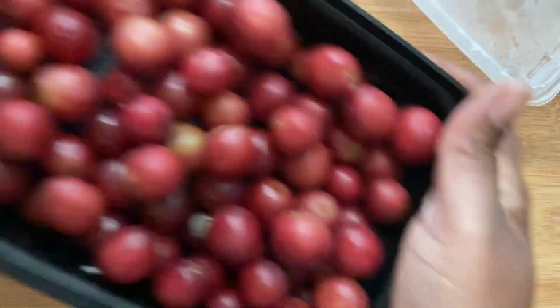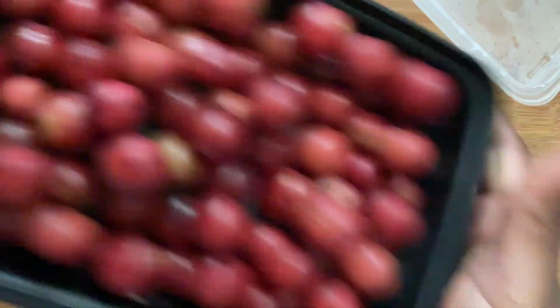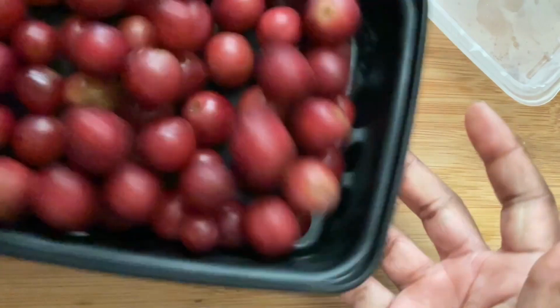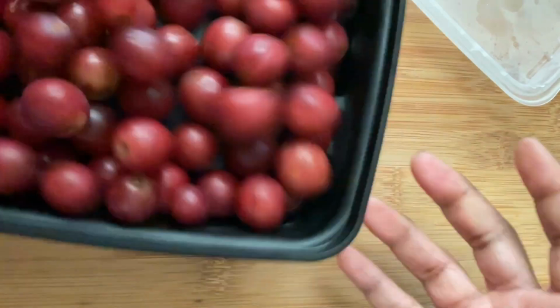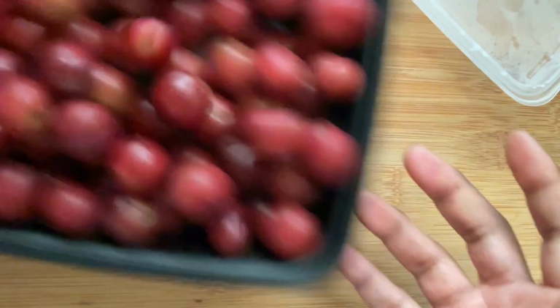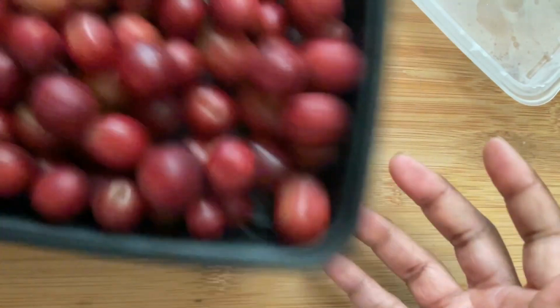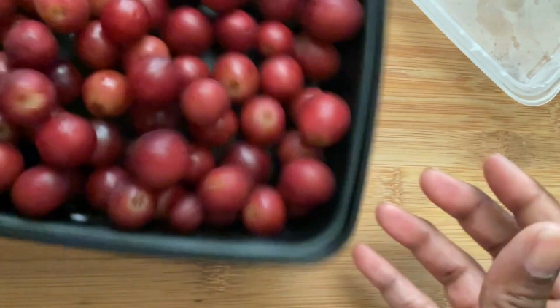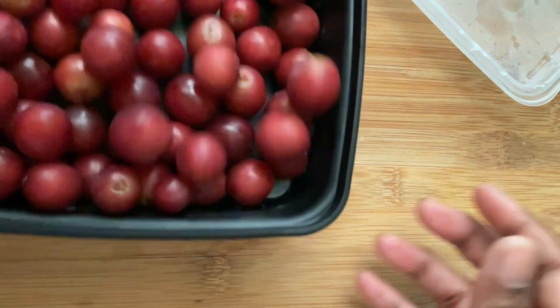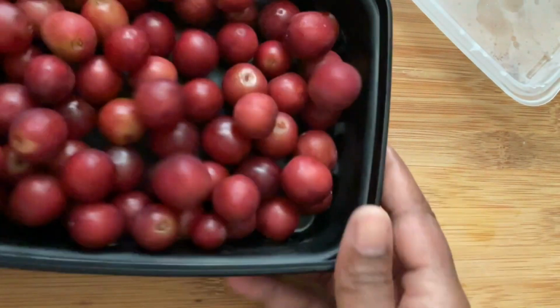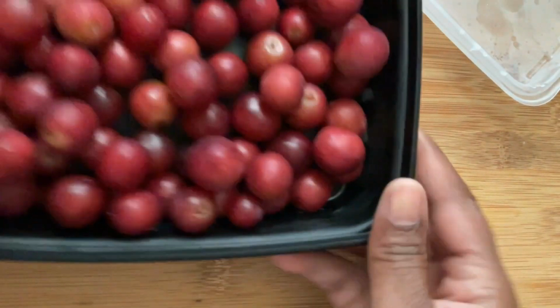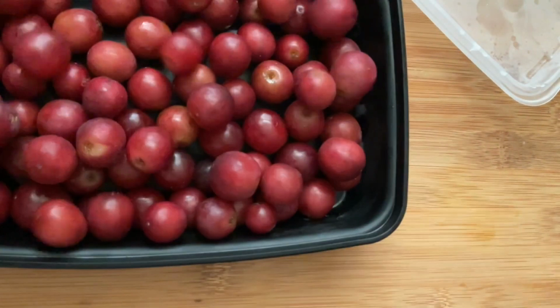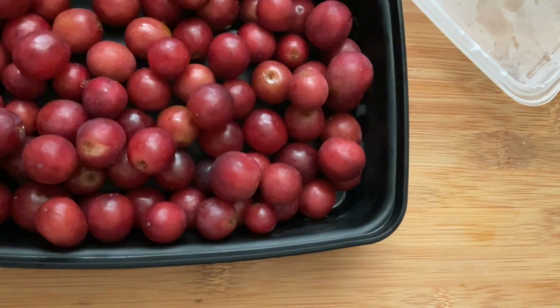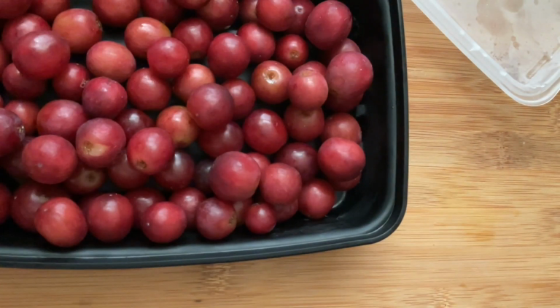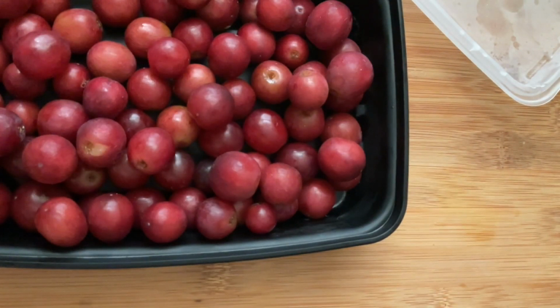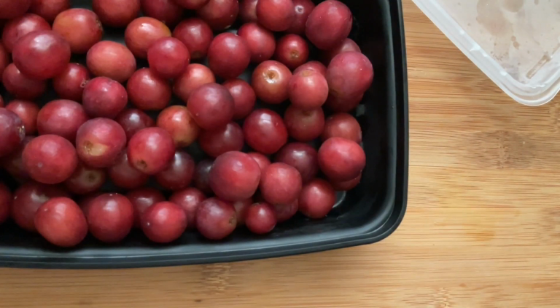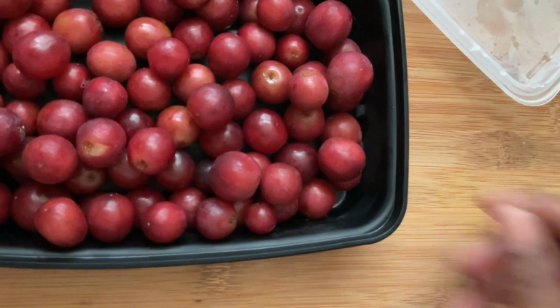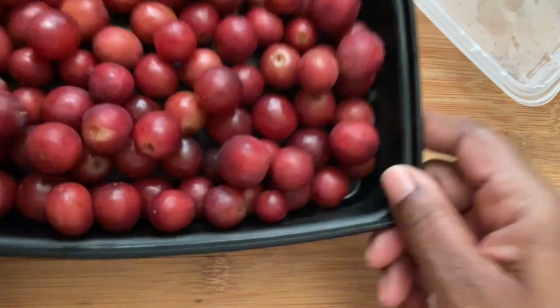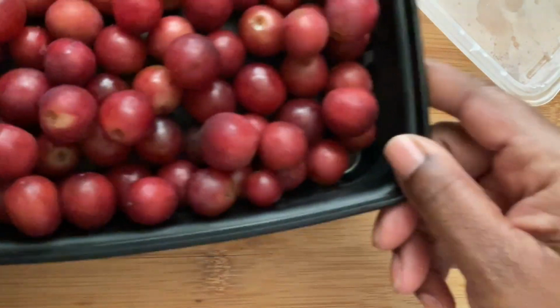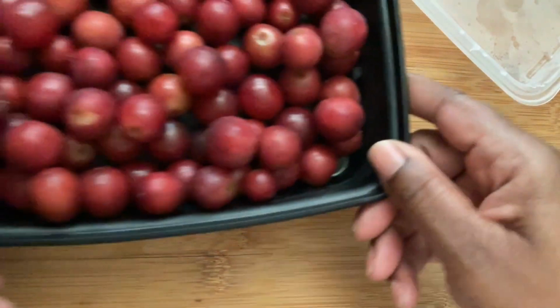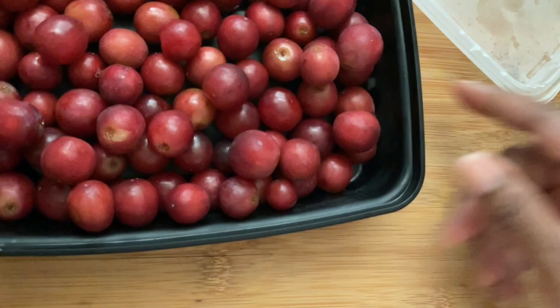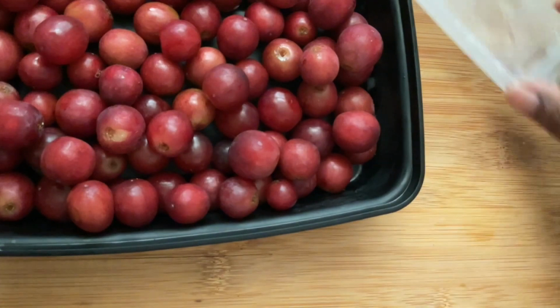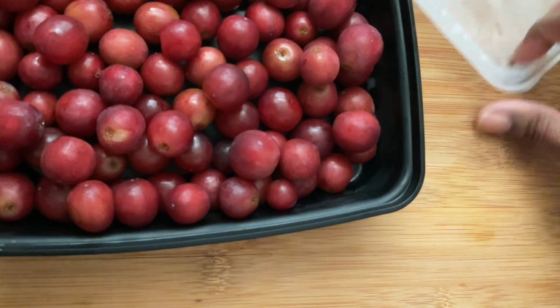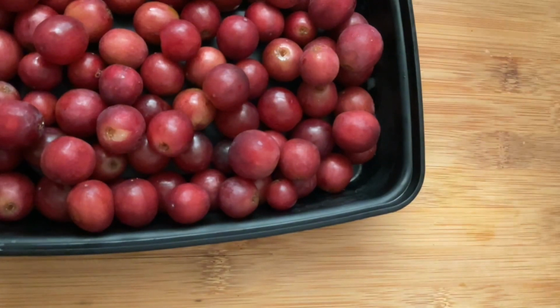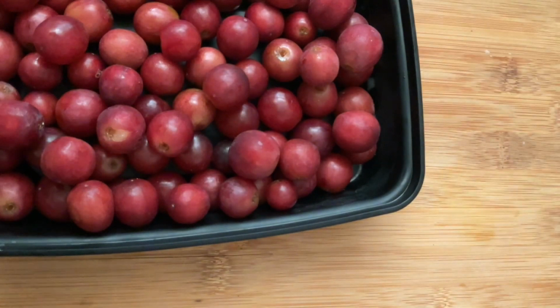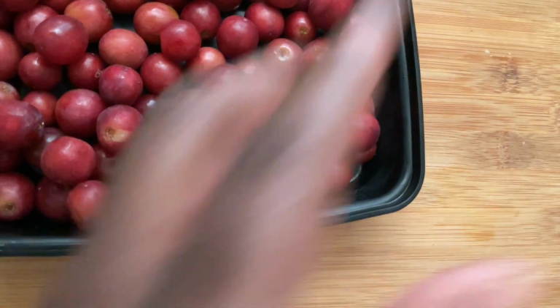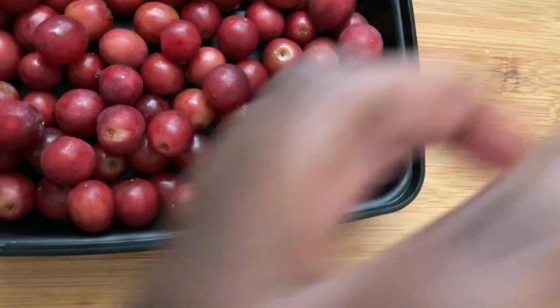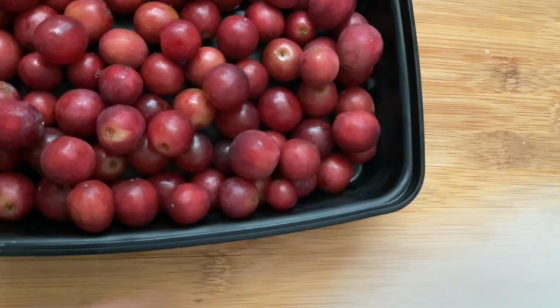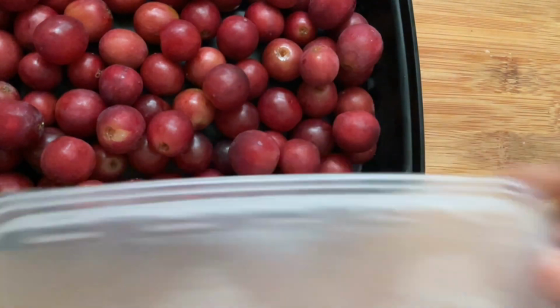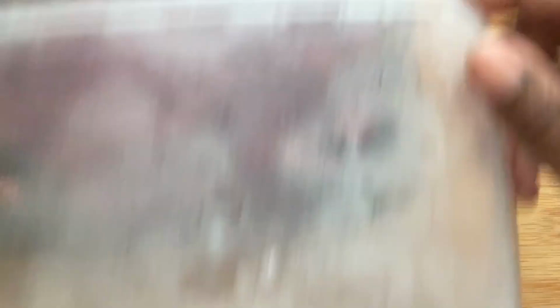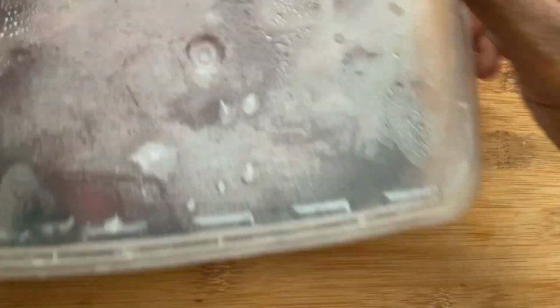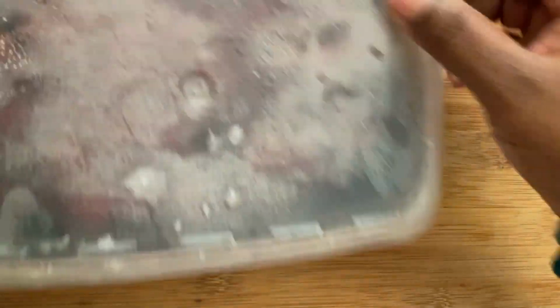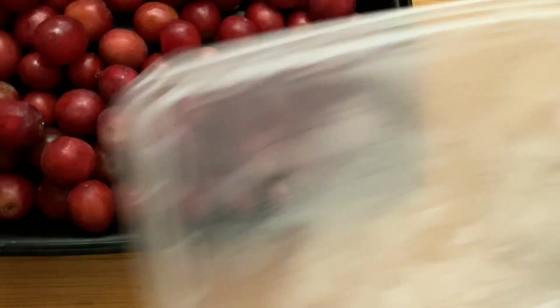You can take them to school — they're portable — or you can store them in little individual containers for individual servings. That would be great as well.